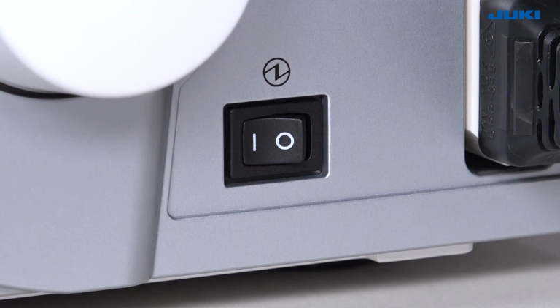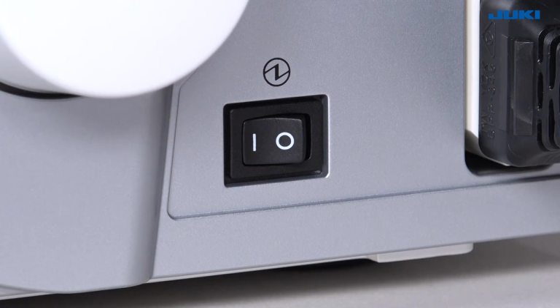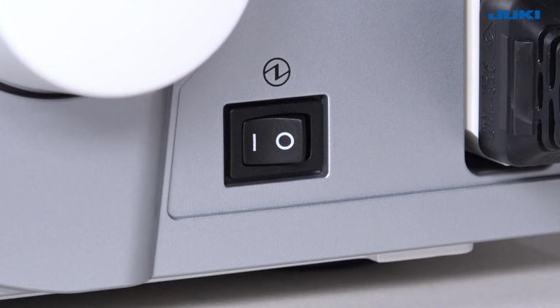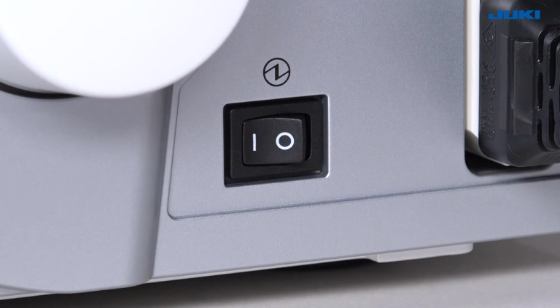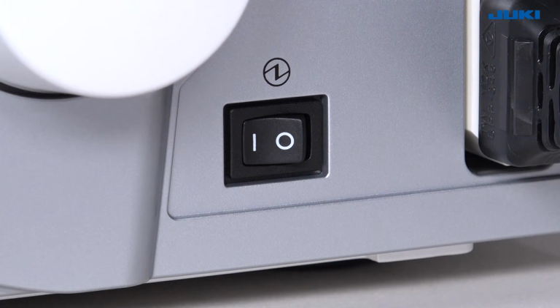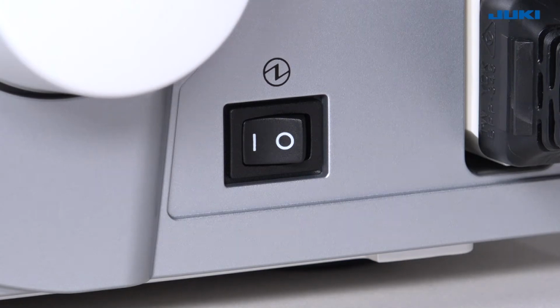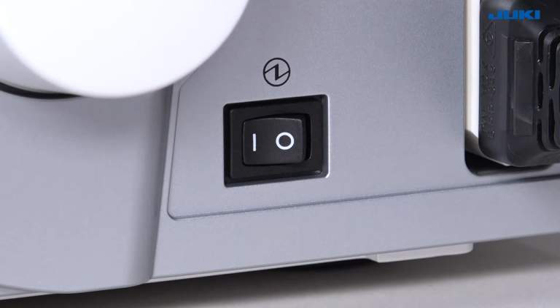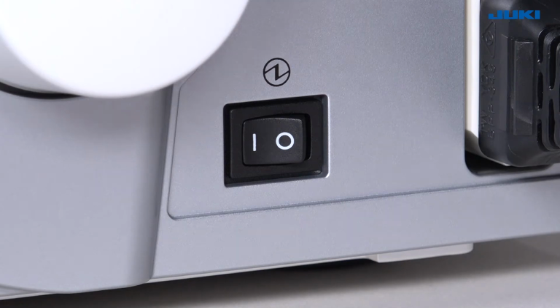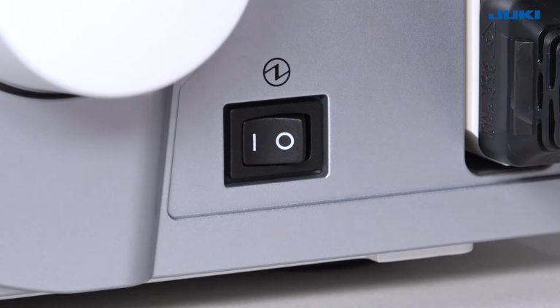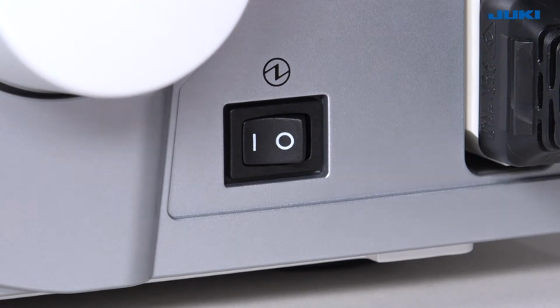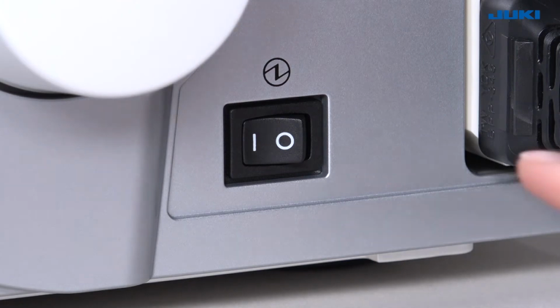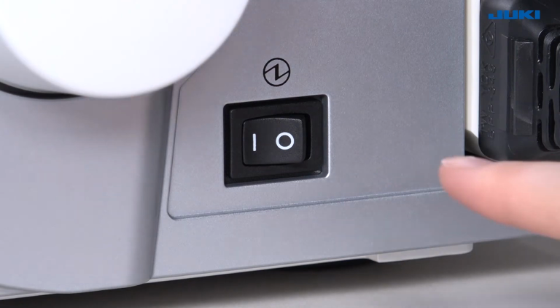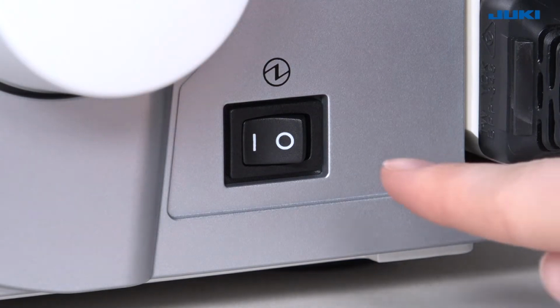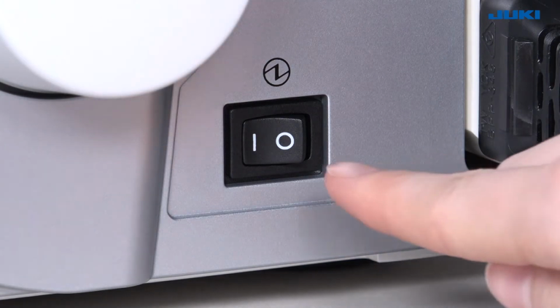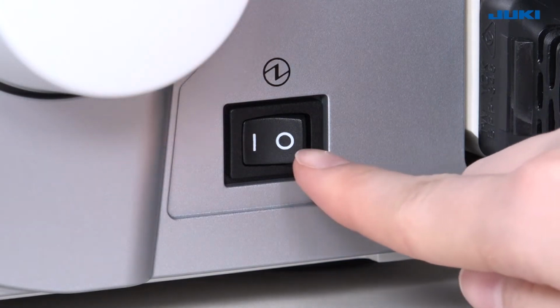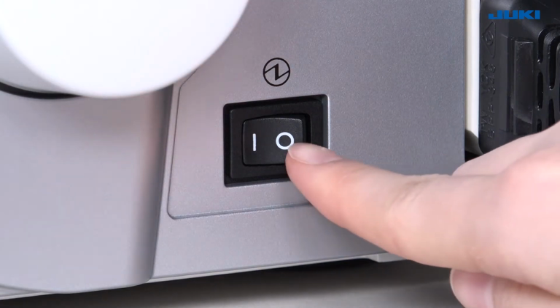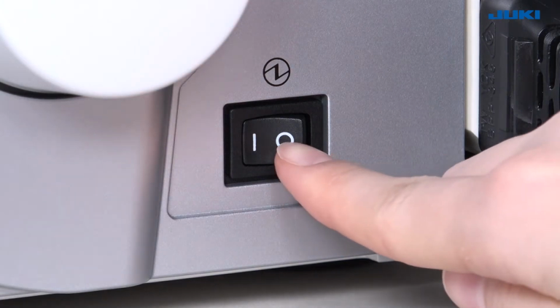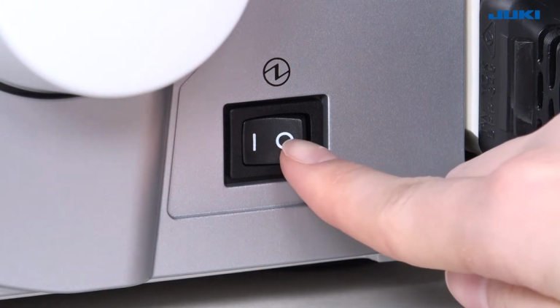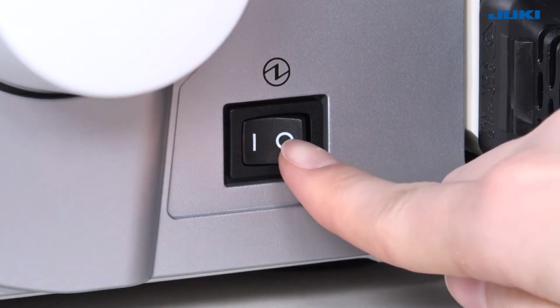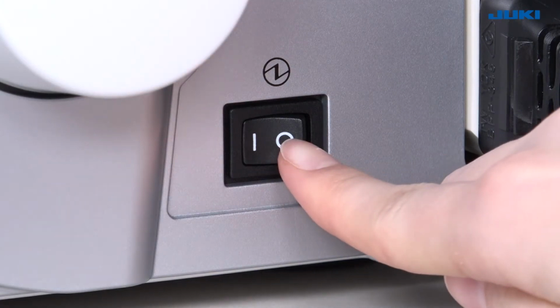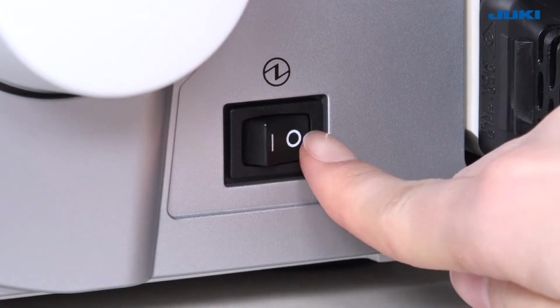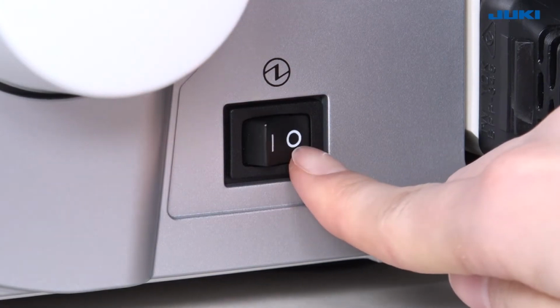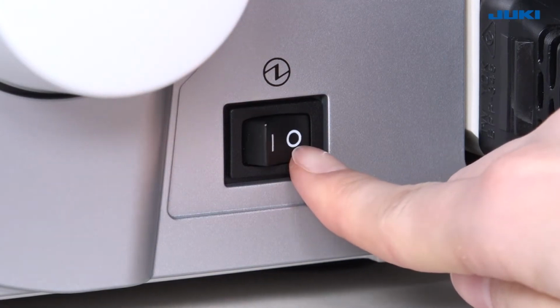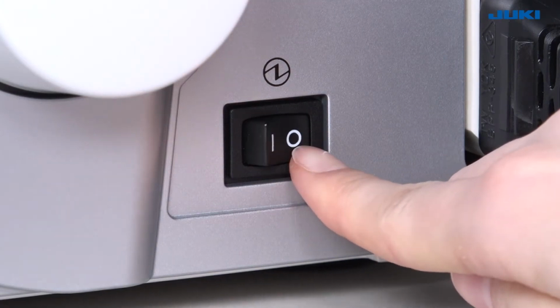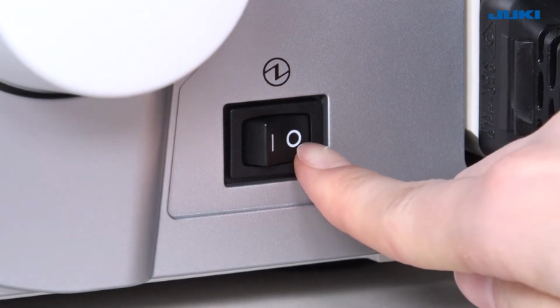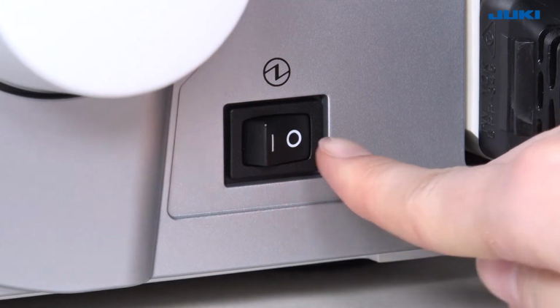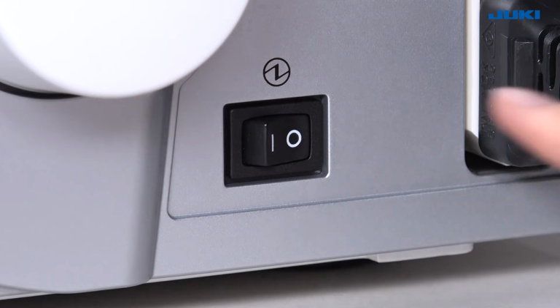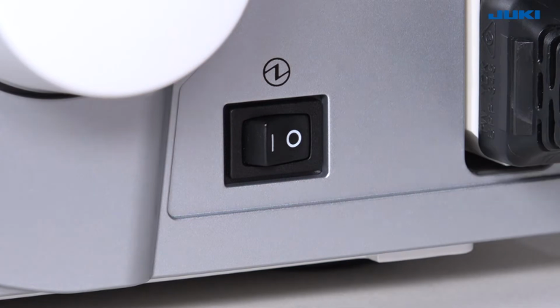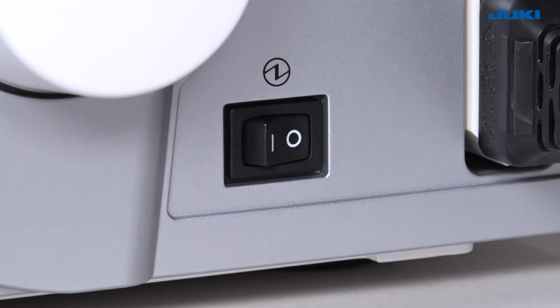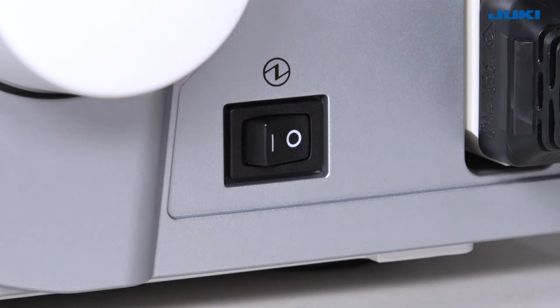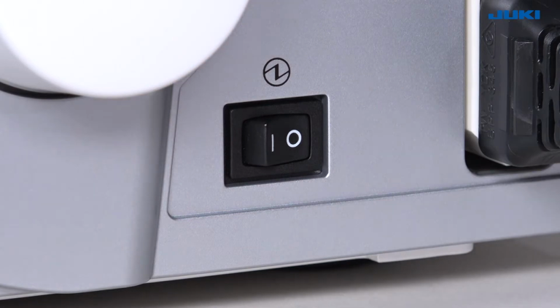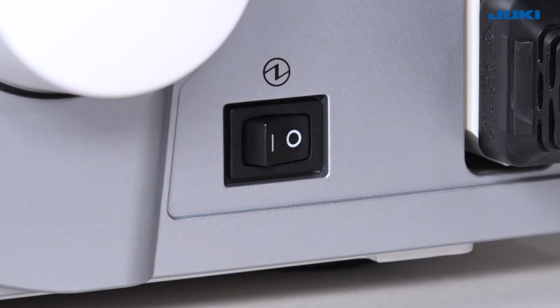Turn the power switch off and unplug the power cord from the electrical outlet before cleaning.